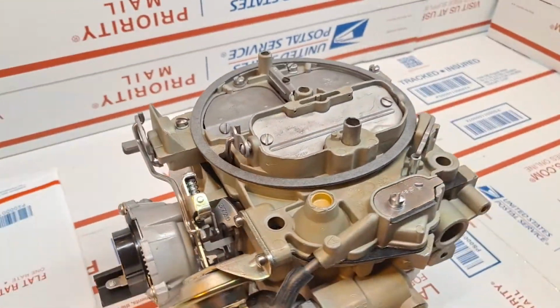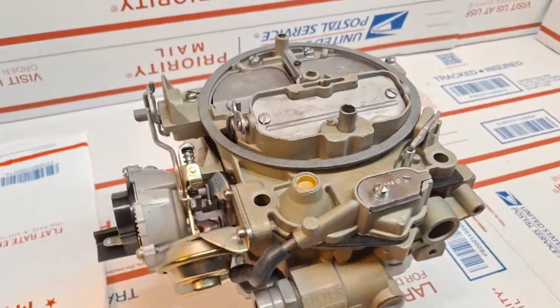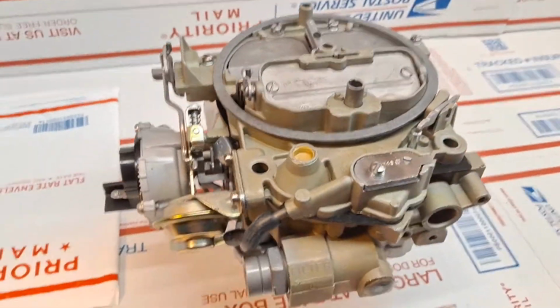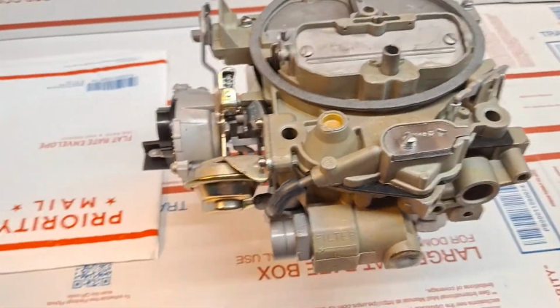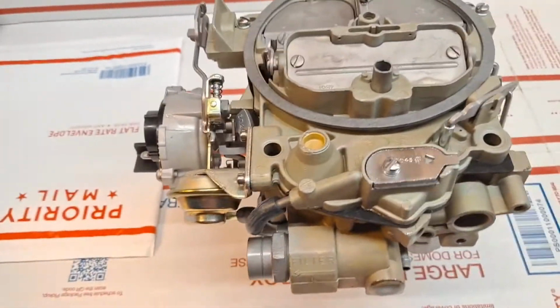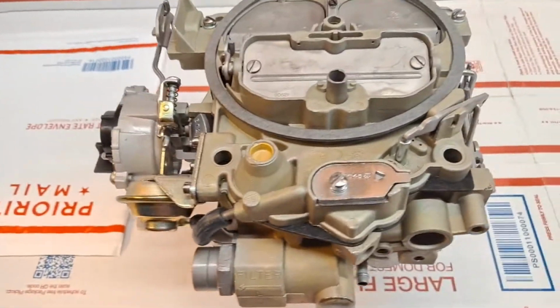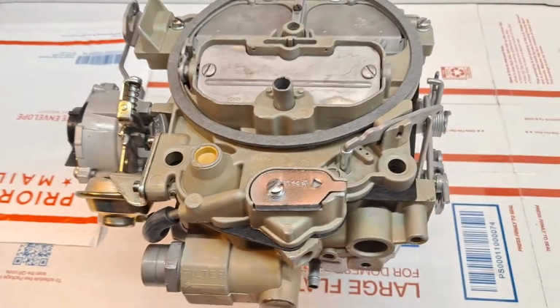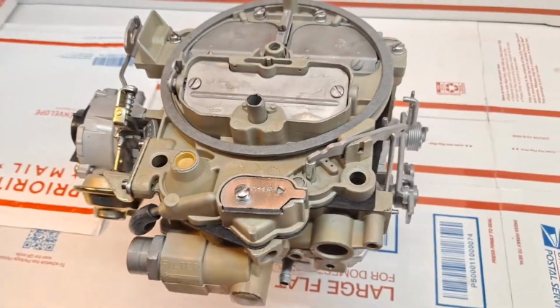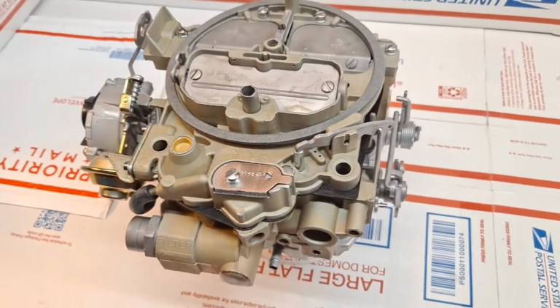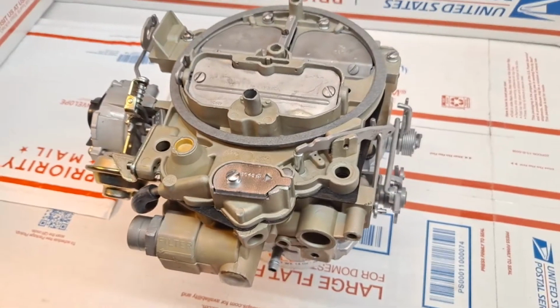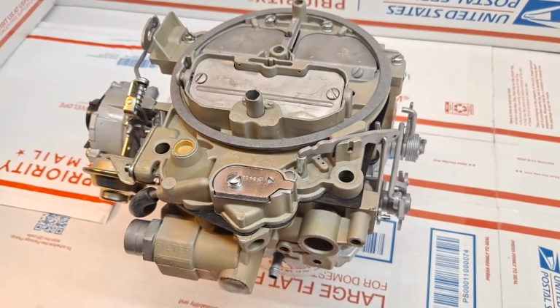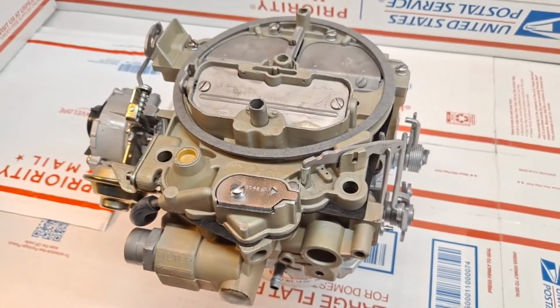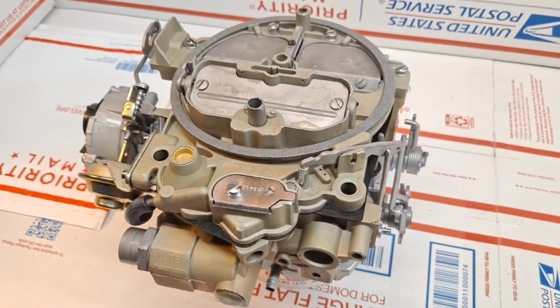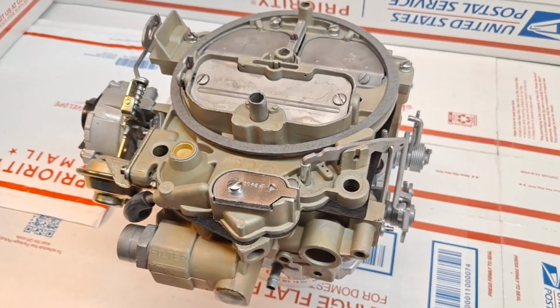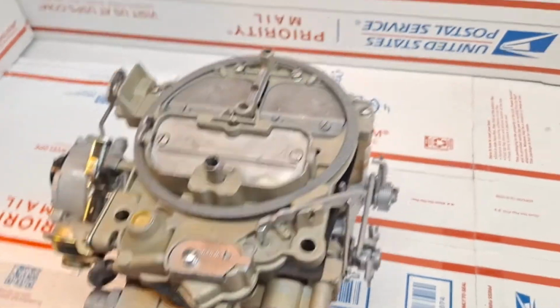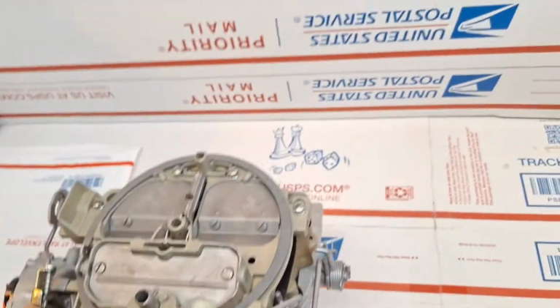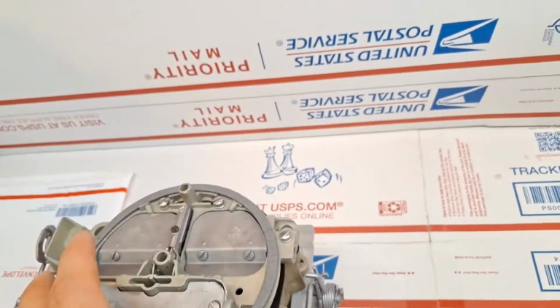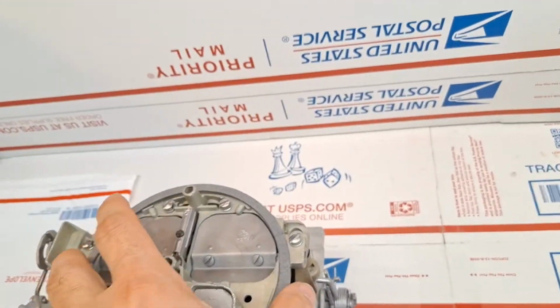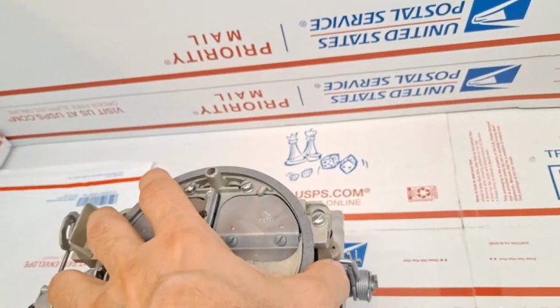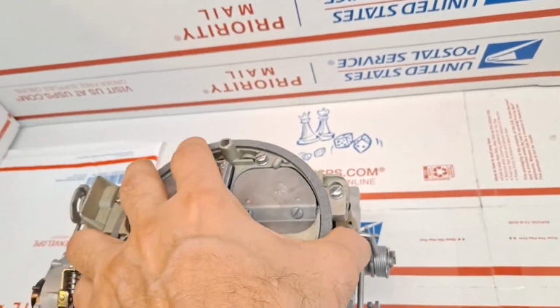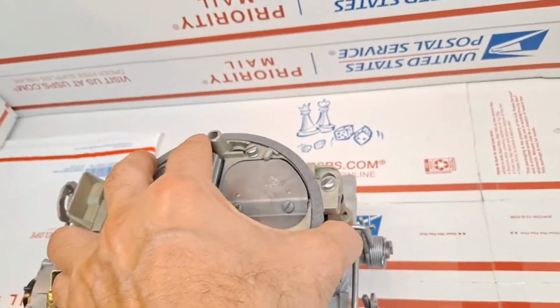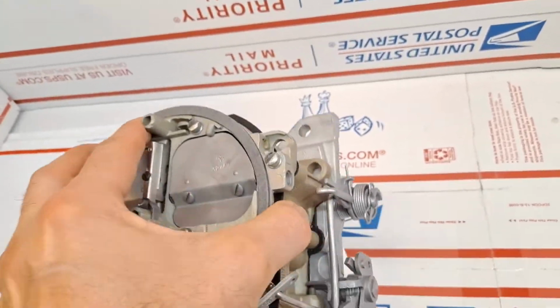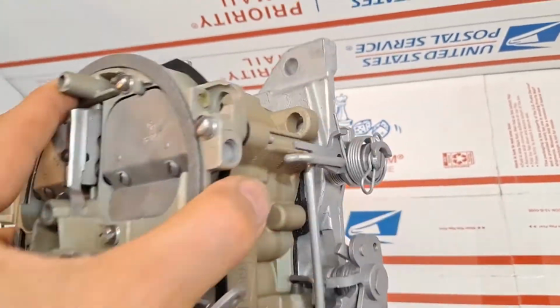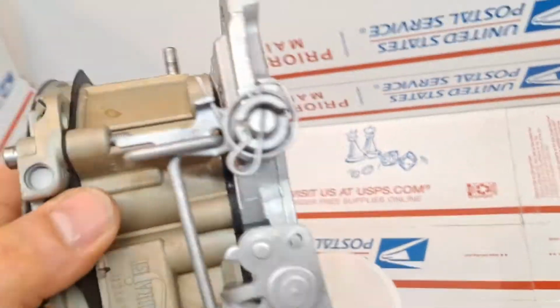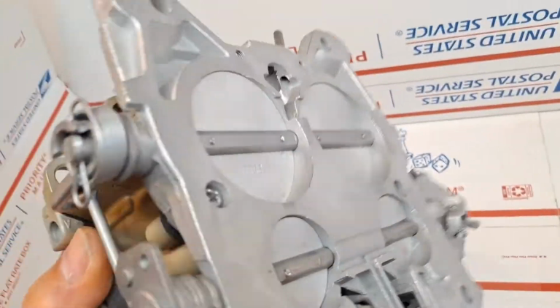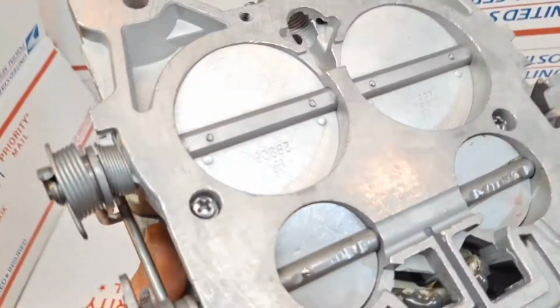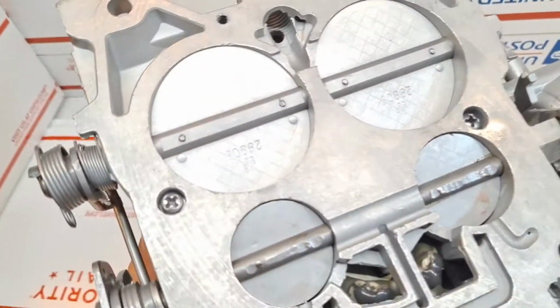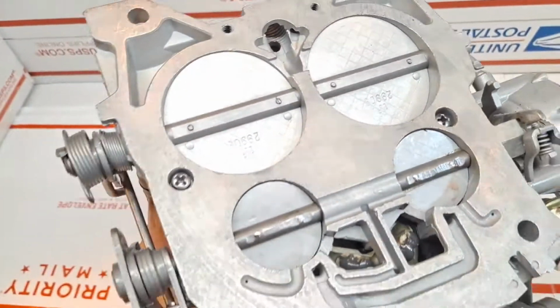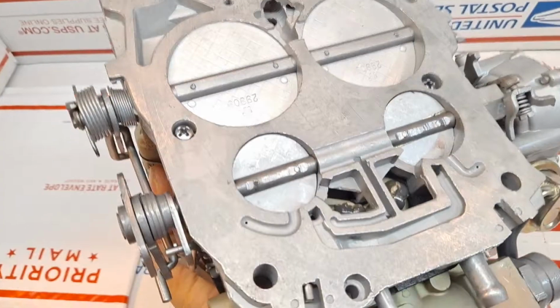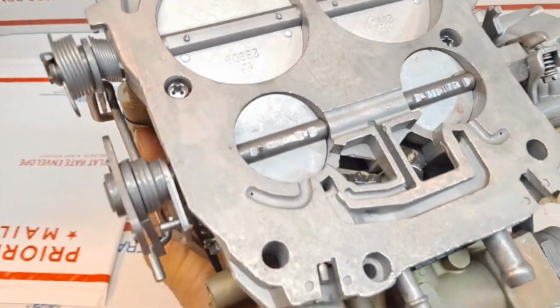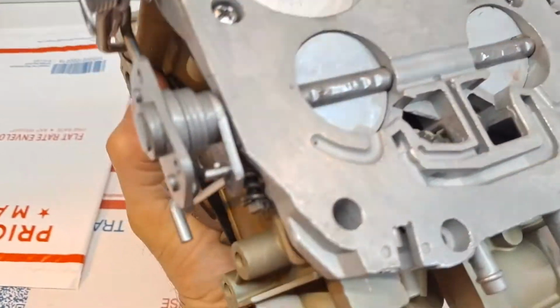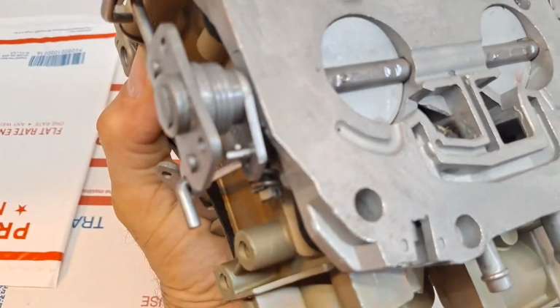Yes, there were differences in 1976, so this is a Federal Edition unit. I'll go ahead and we'll turn it over.